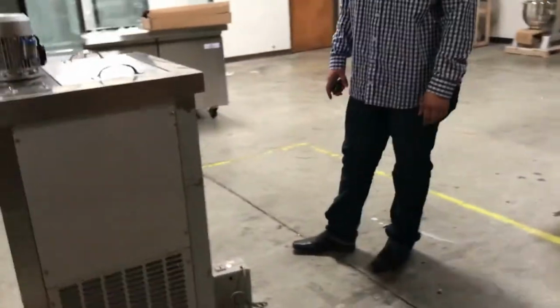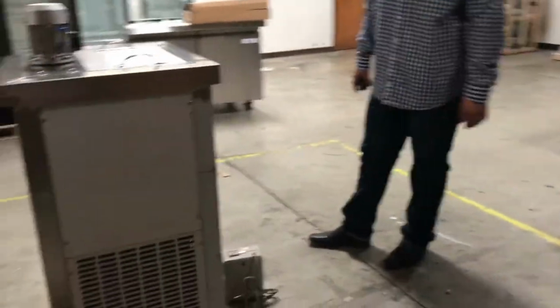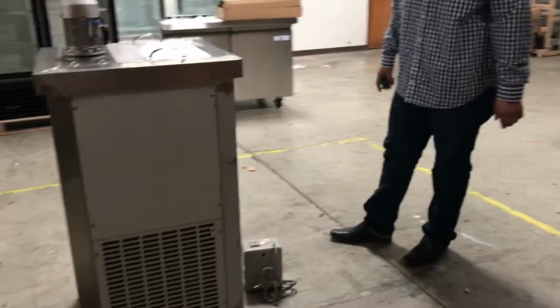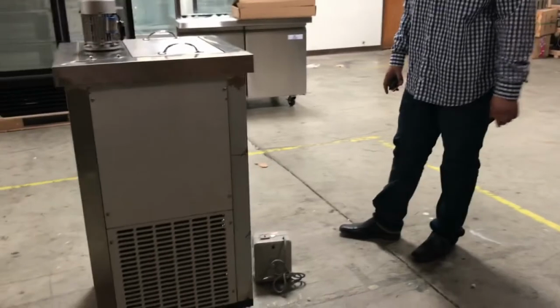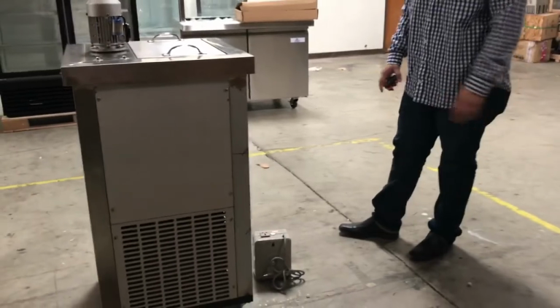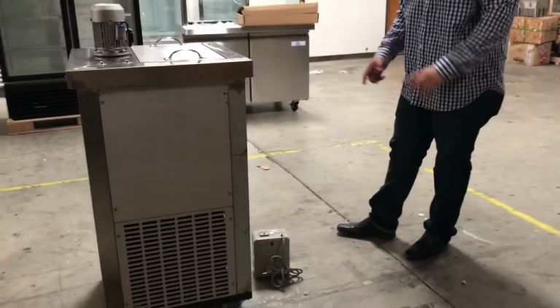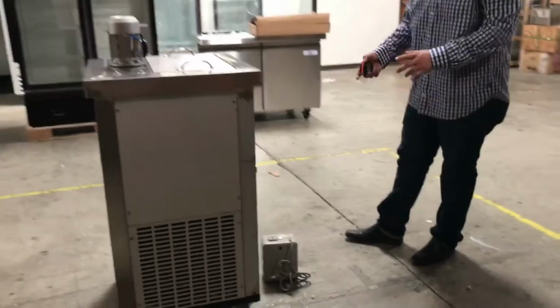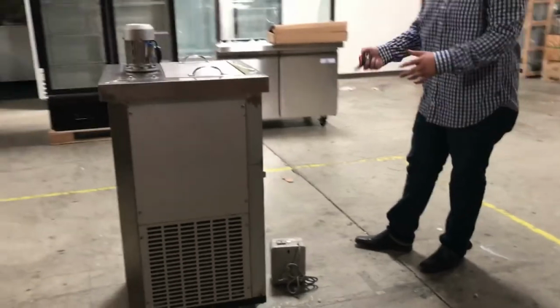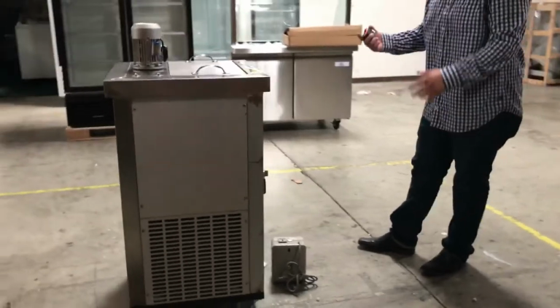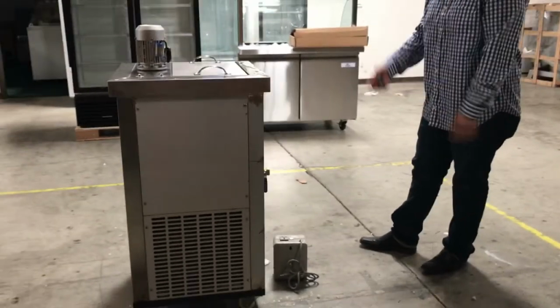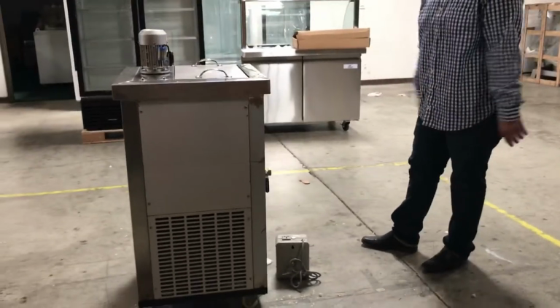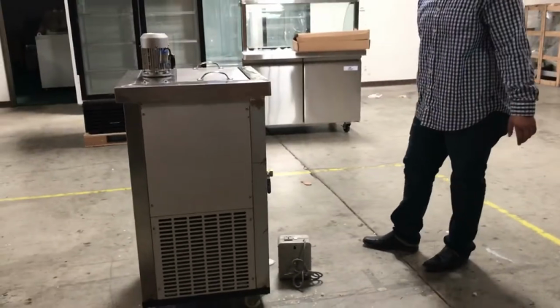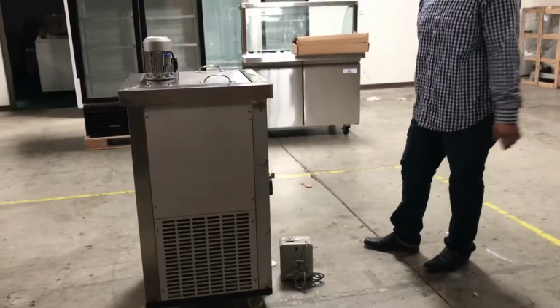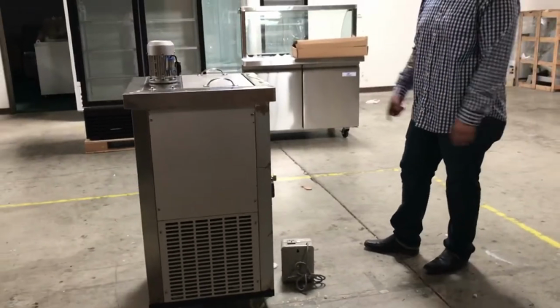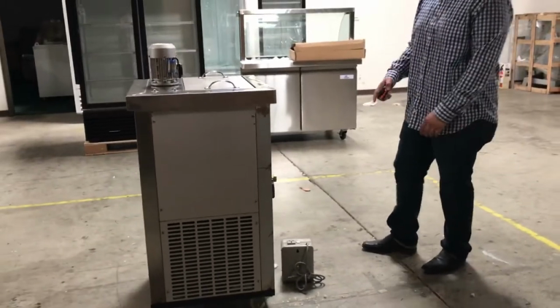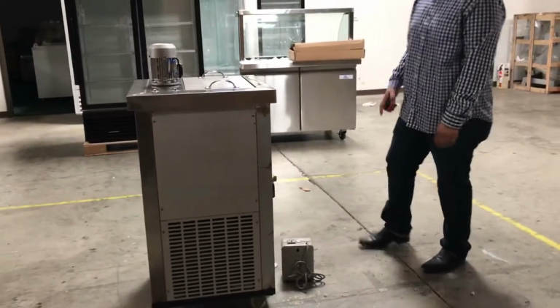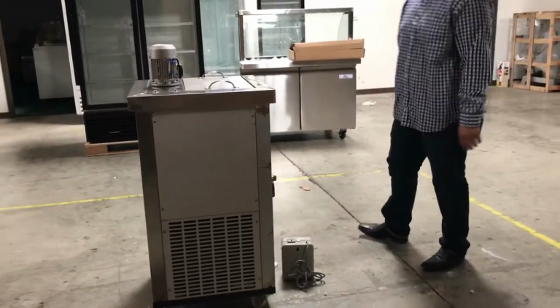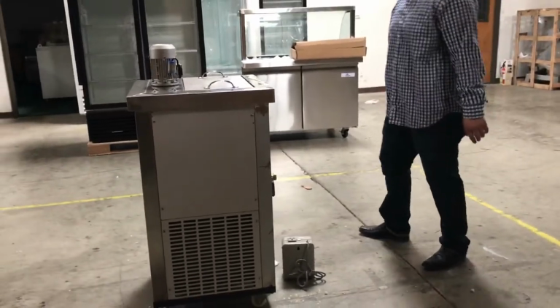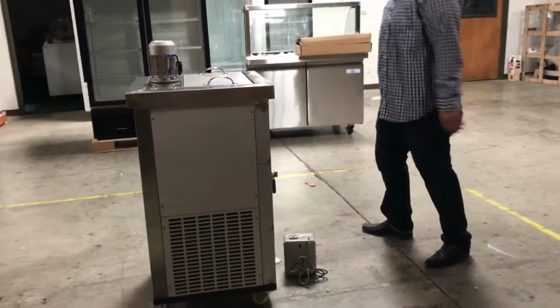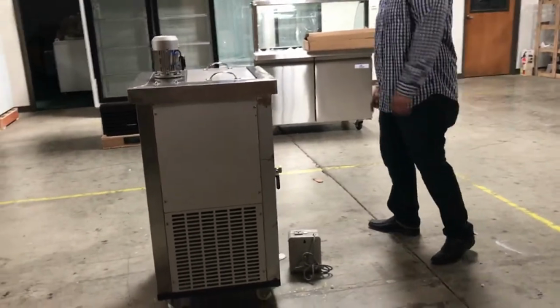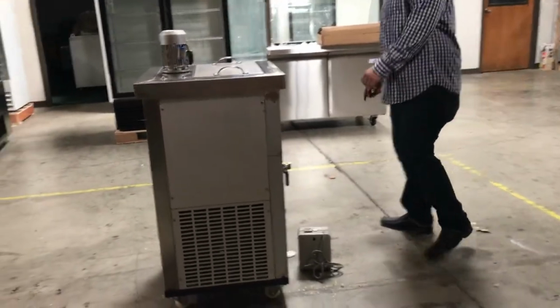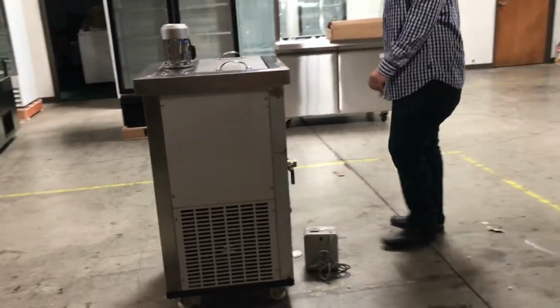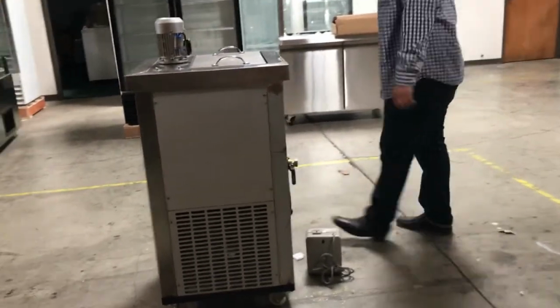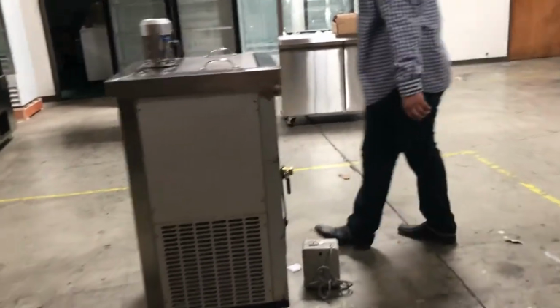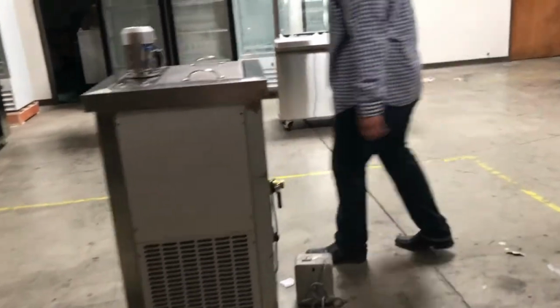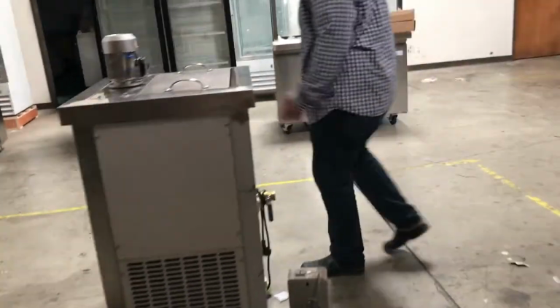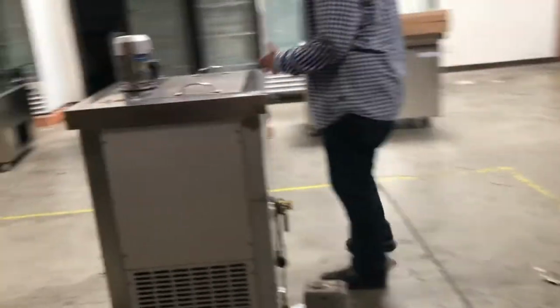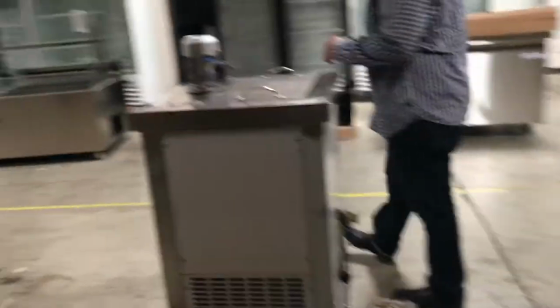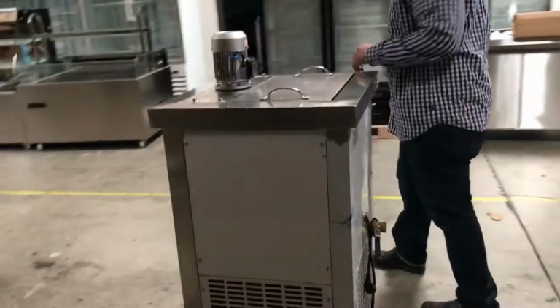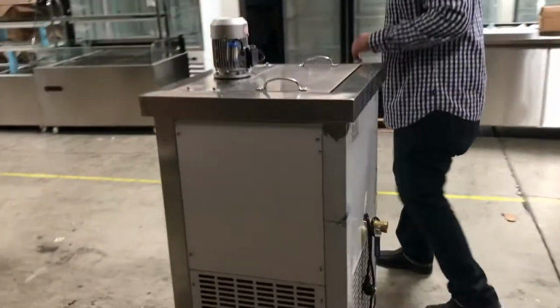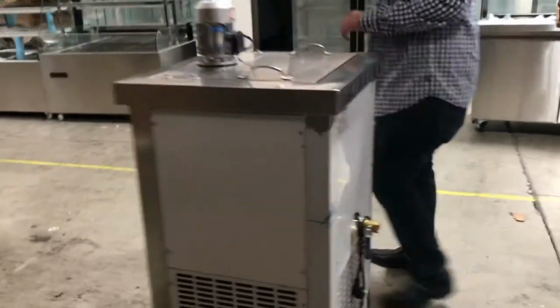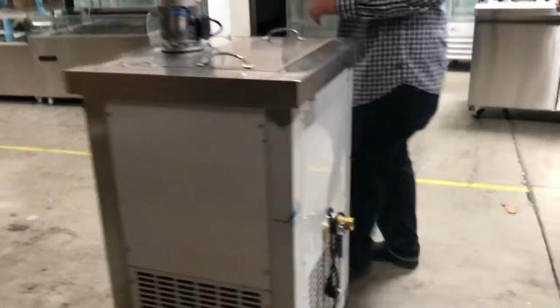If you guys pretty much connect it to your wall — plug, play — and it's ready to go.